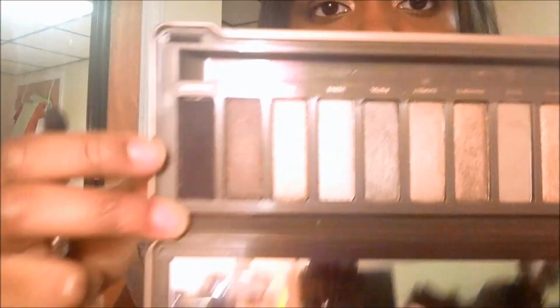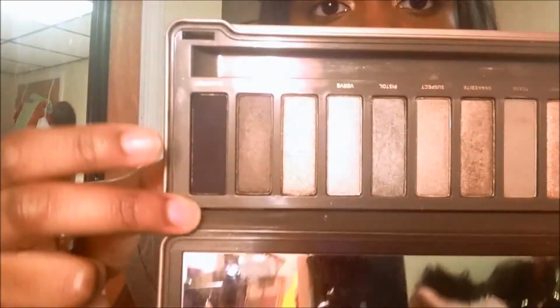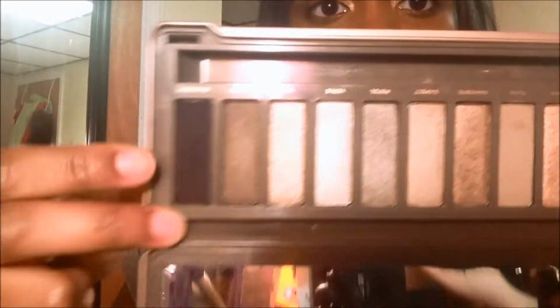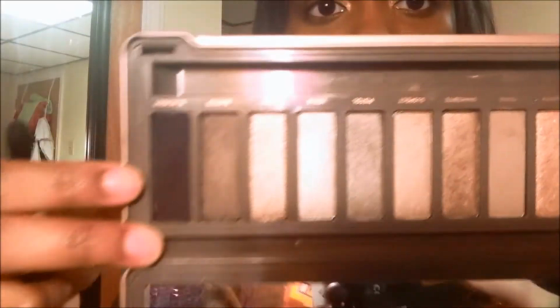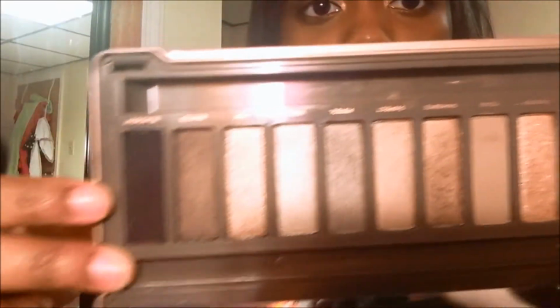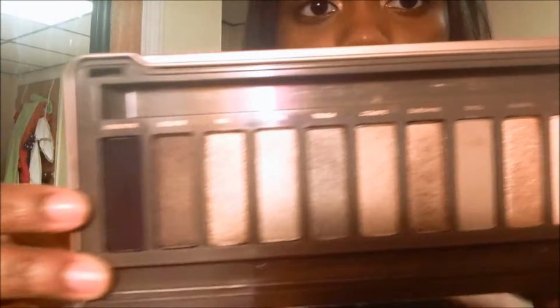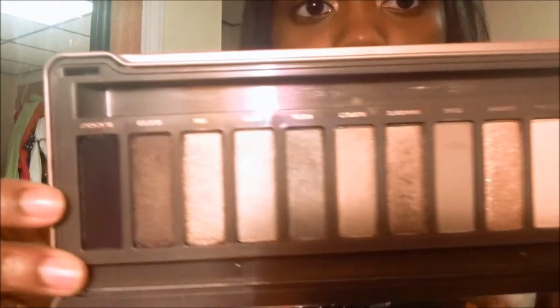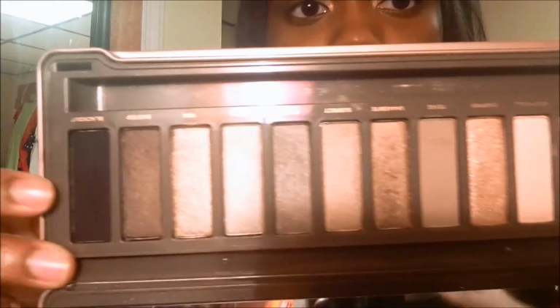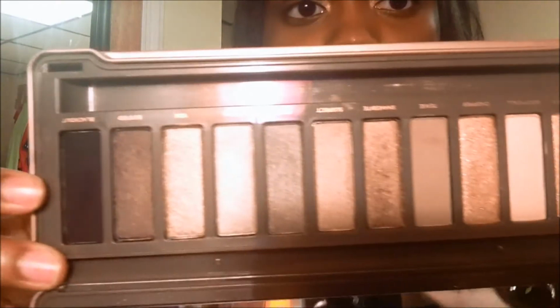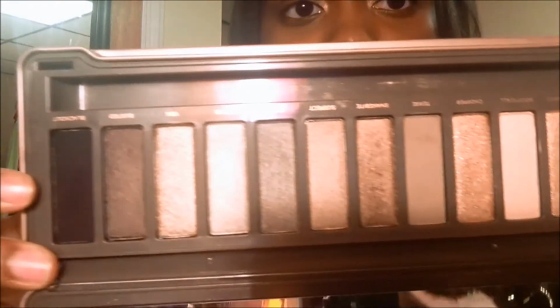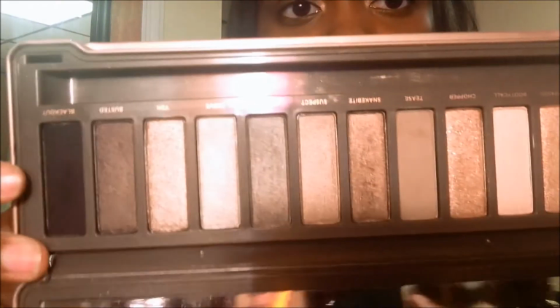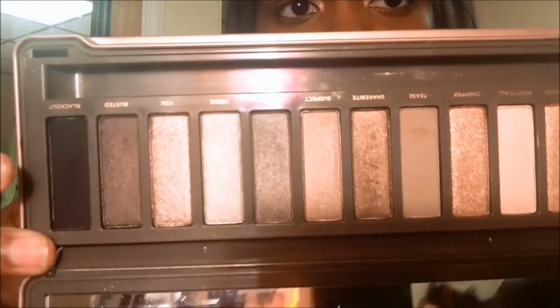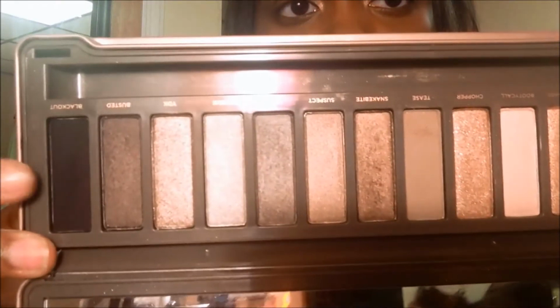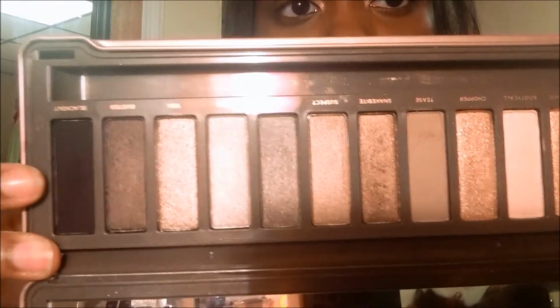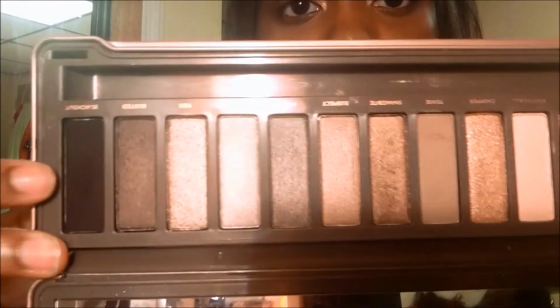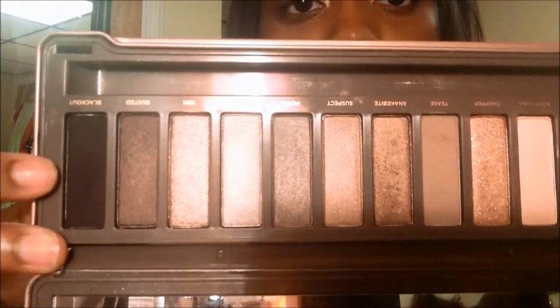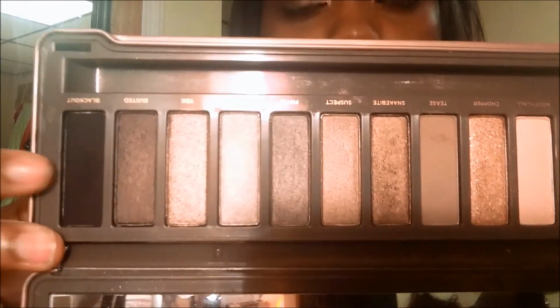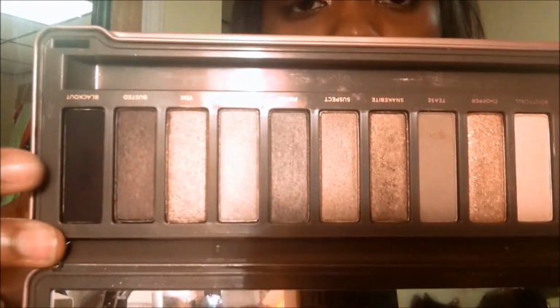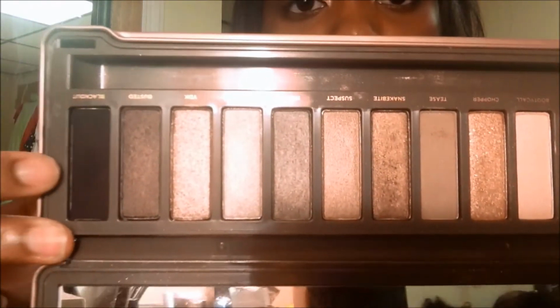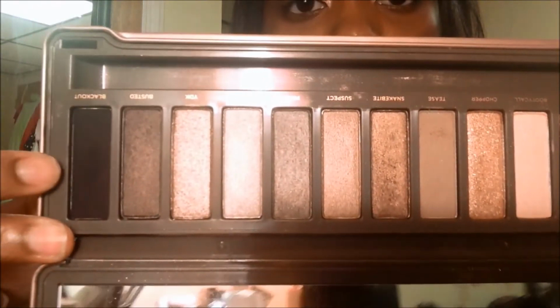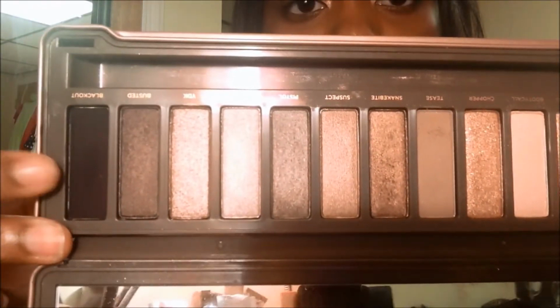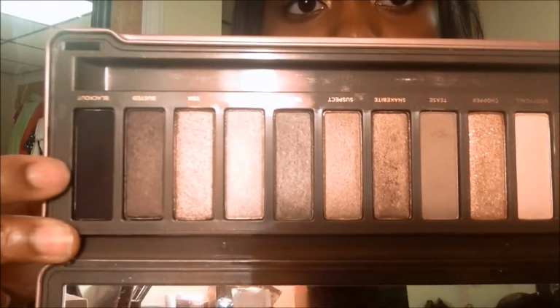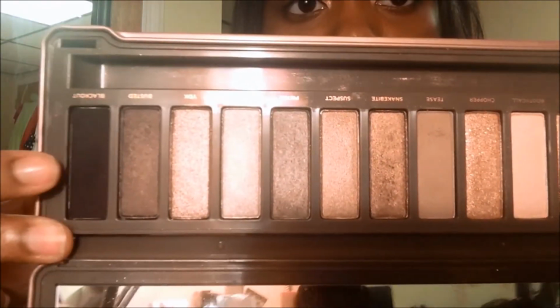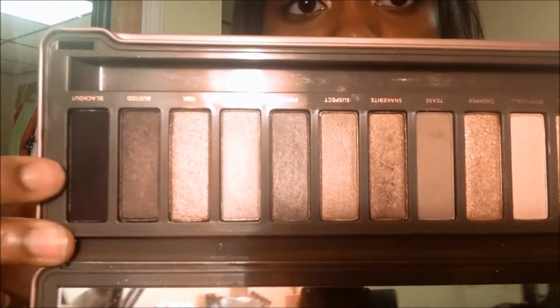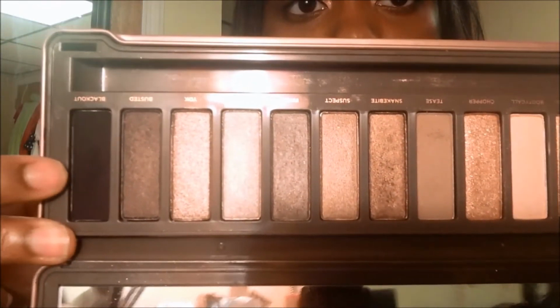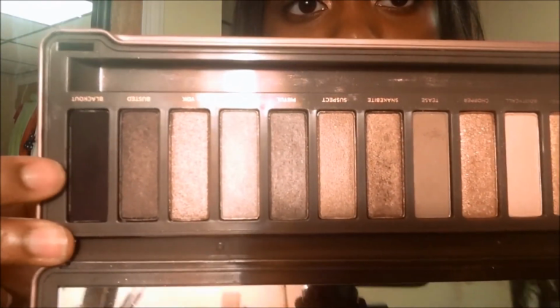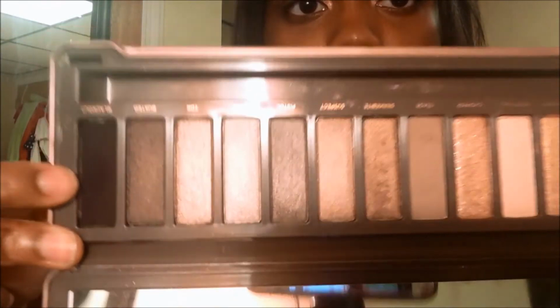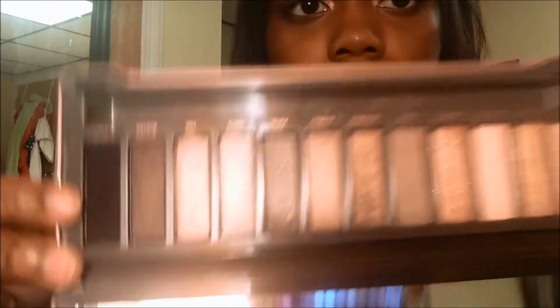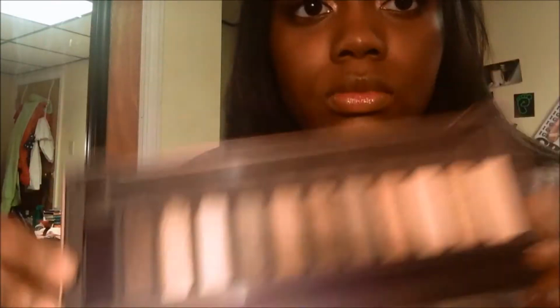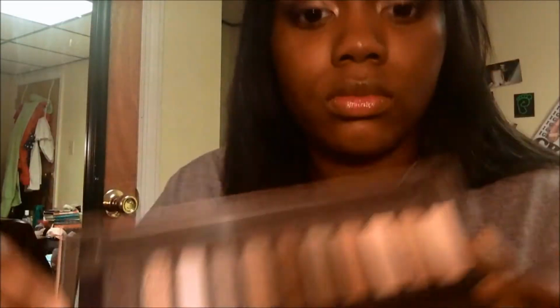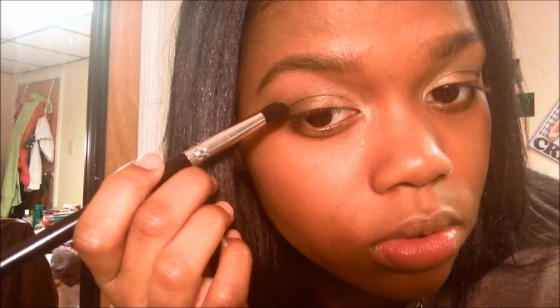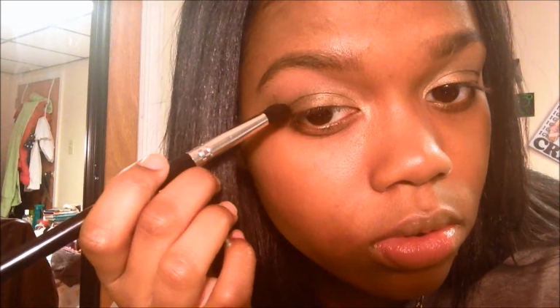I'm going to take the color Blackout and I'm going to pat it on my outer V and take it into the crease.